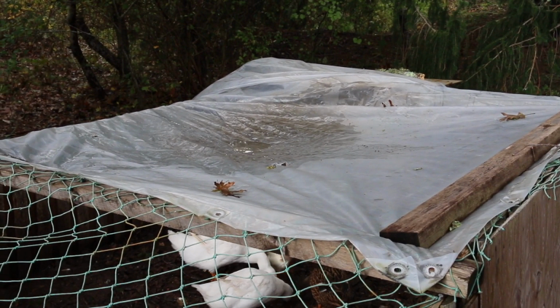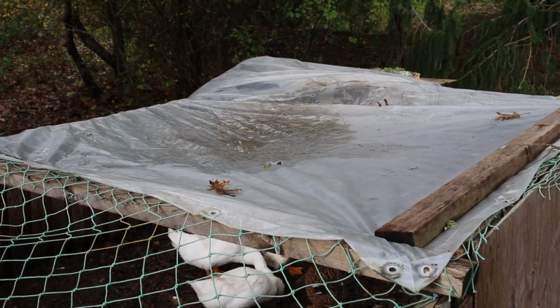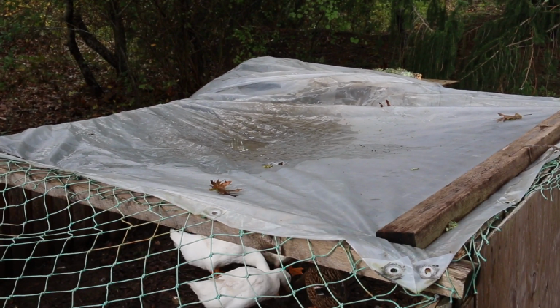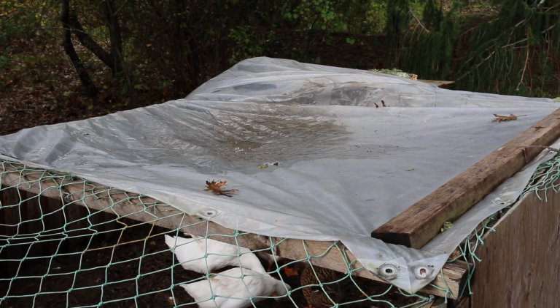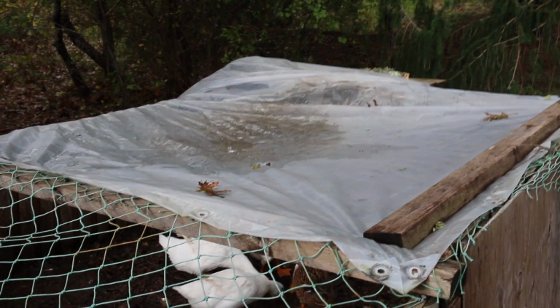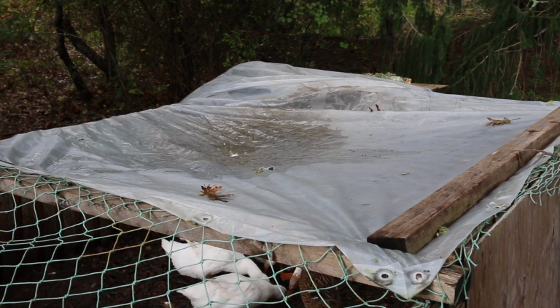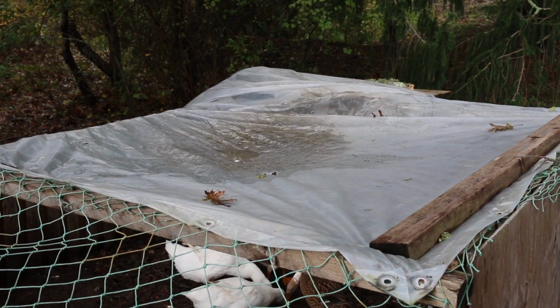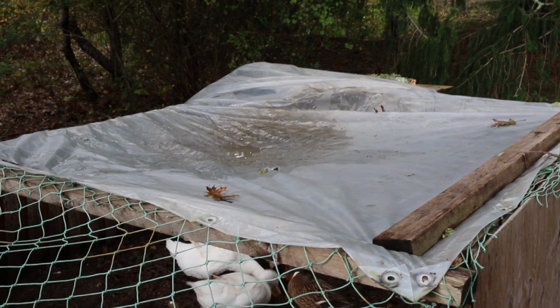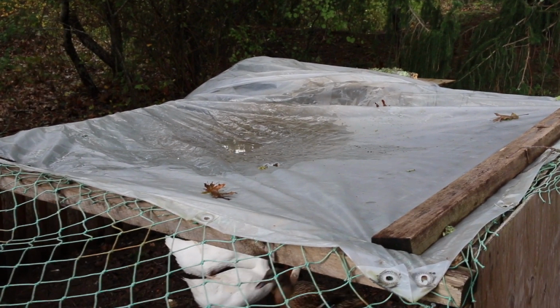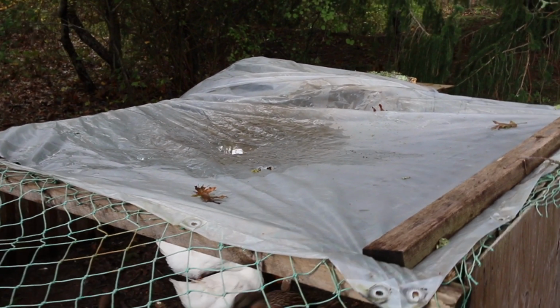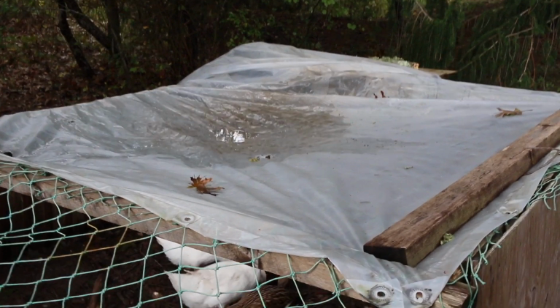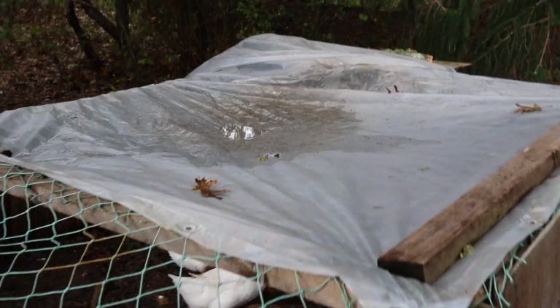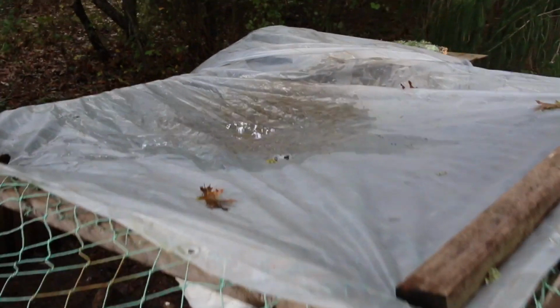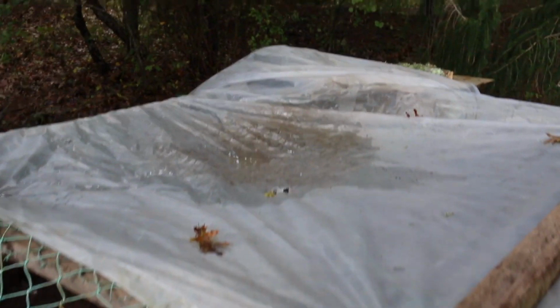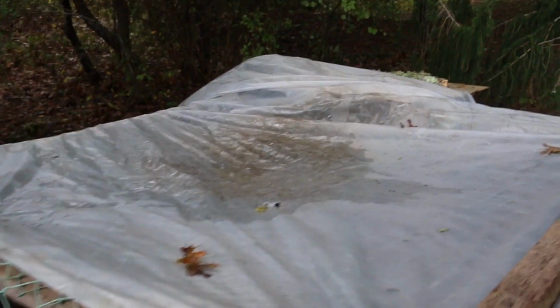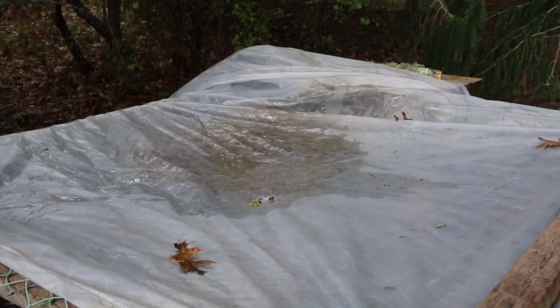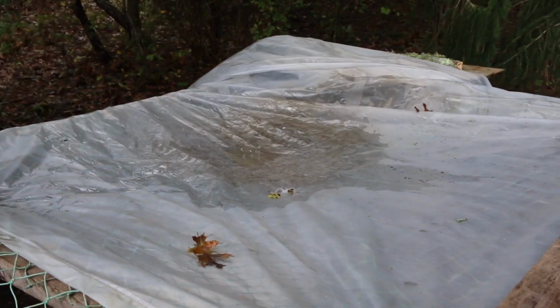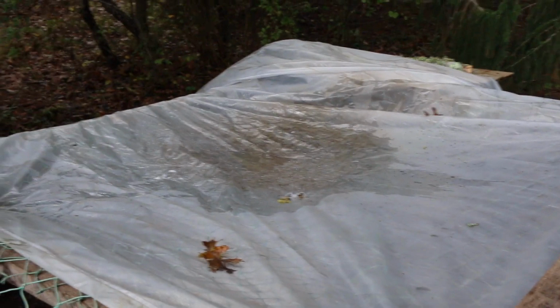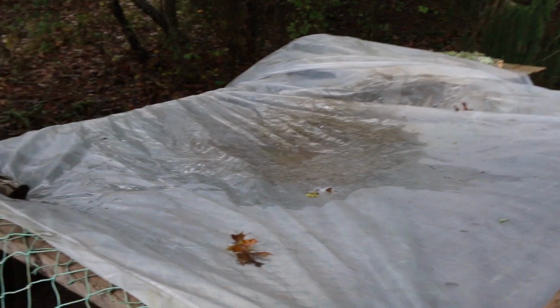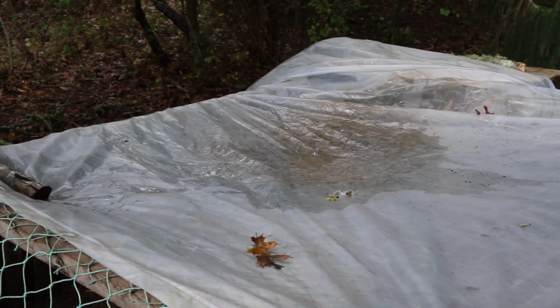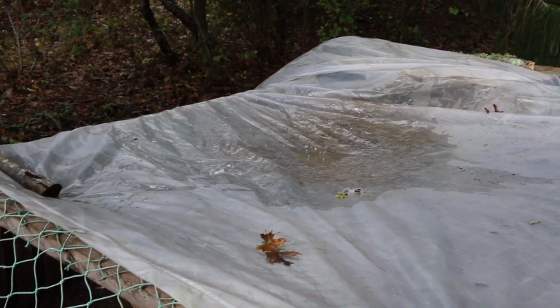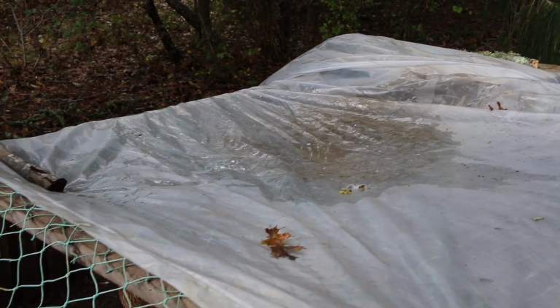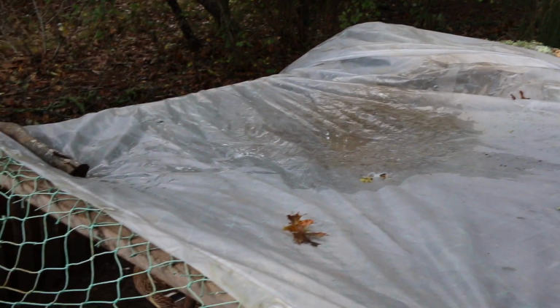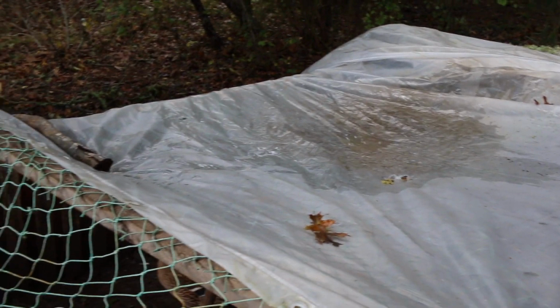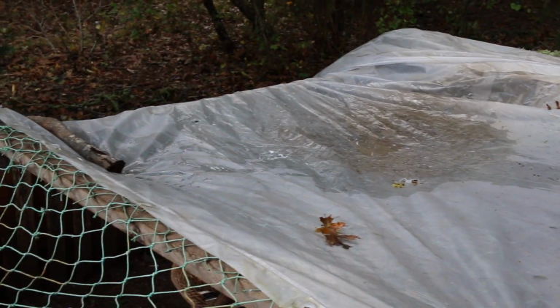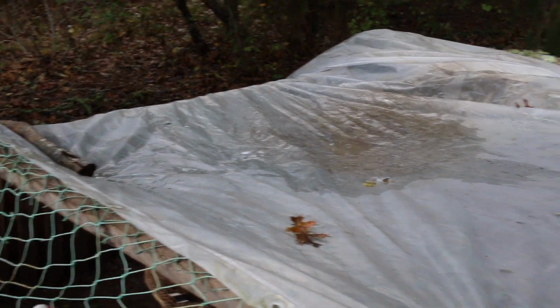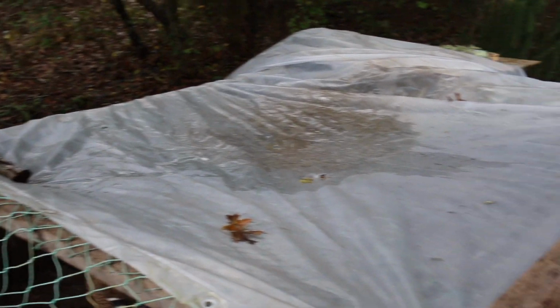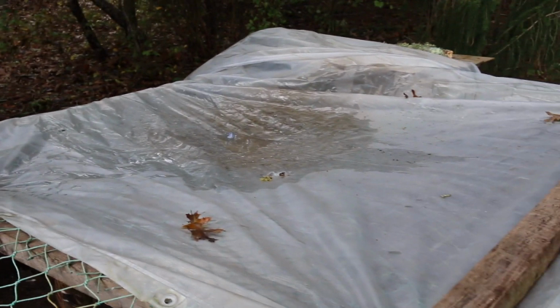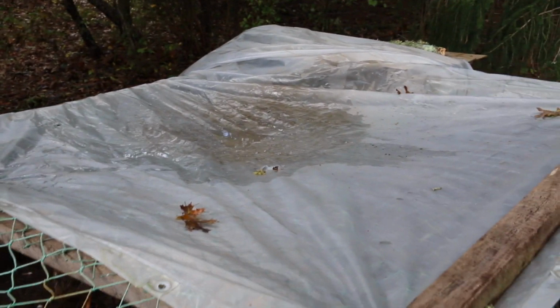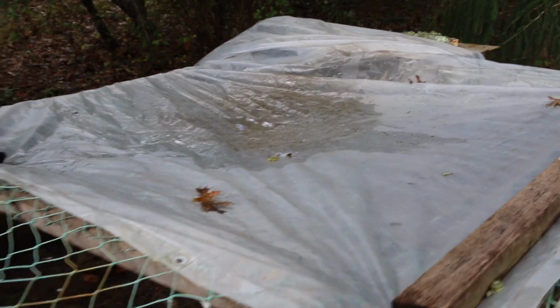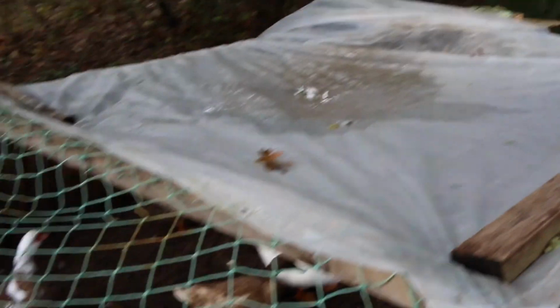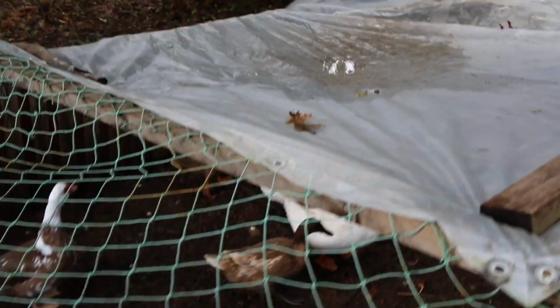There we go, that's much better. Cleared off all the water and straightened the tarp out a little bit.